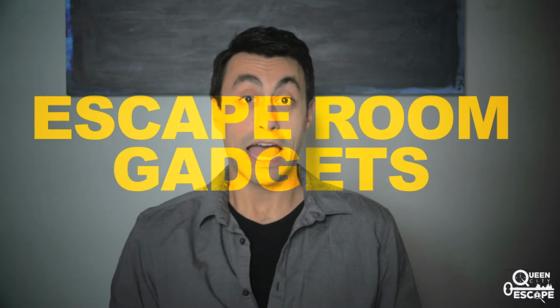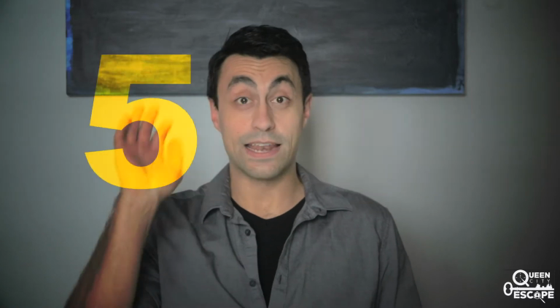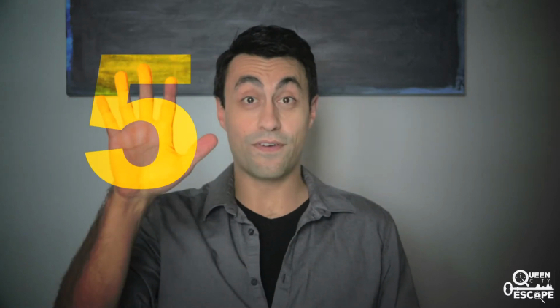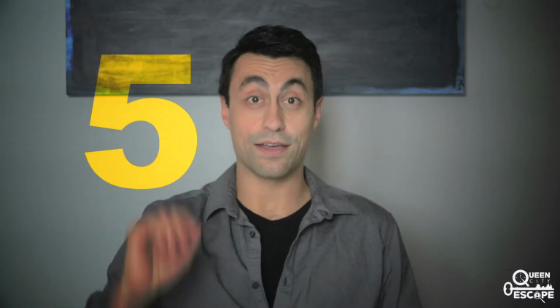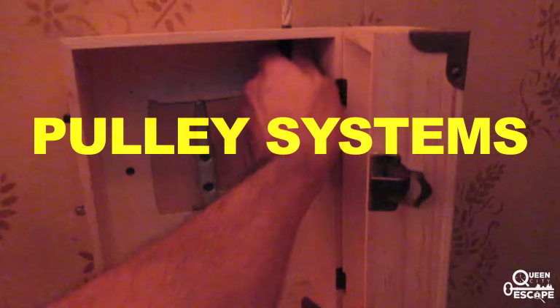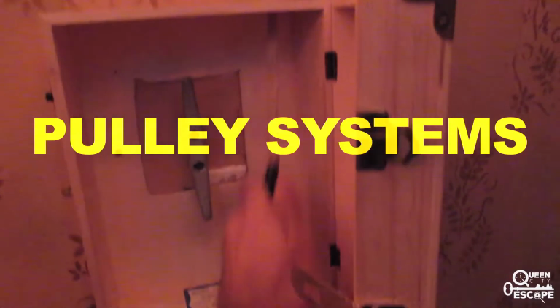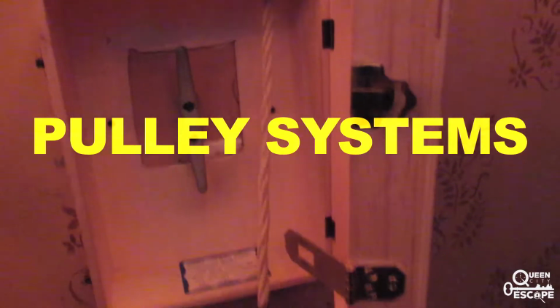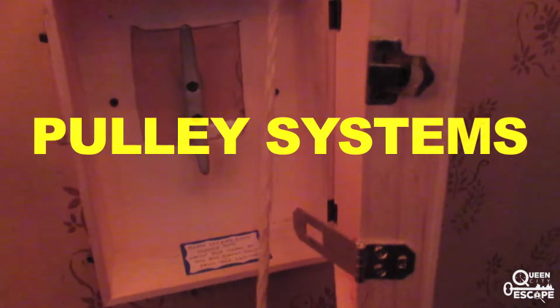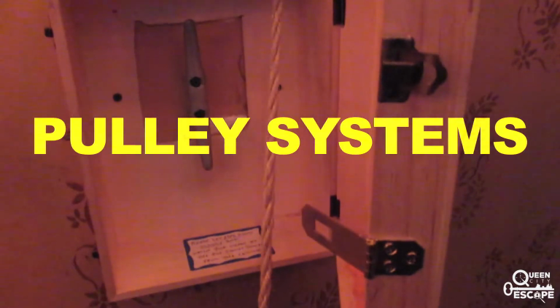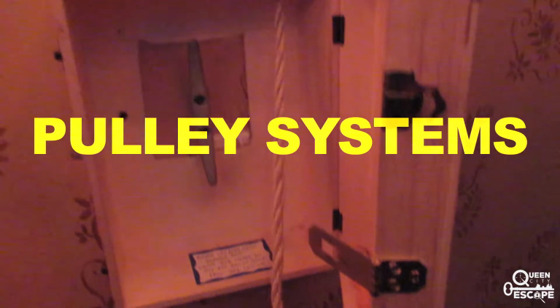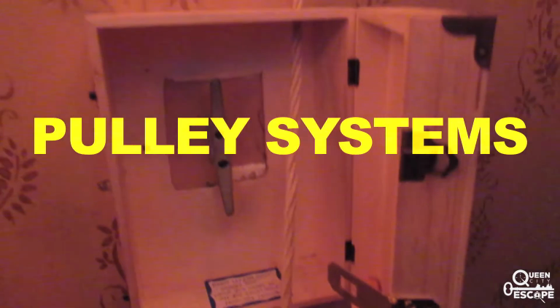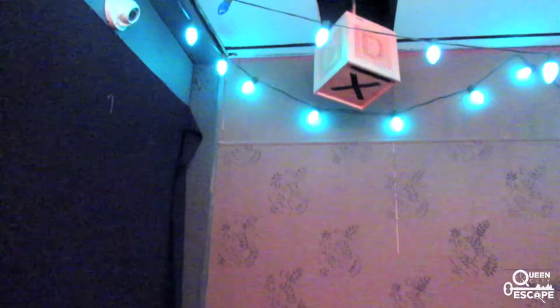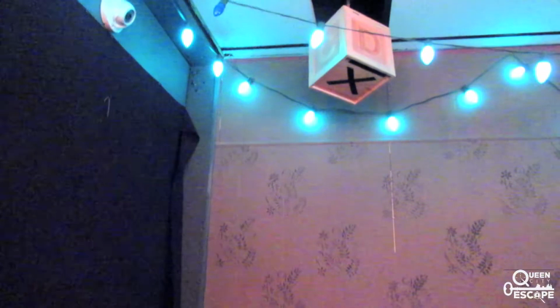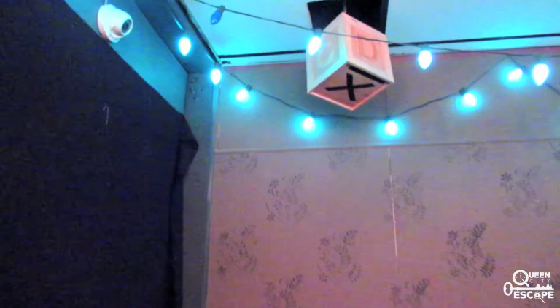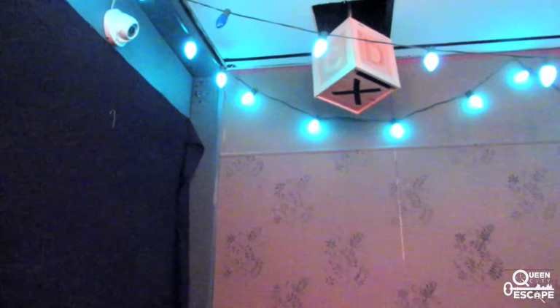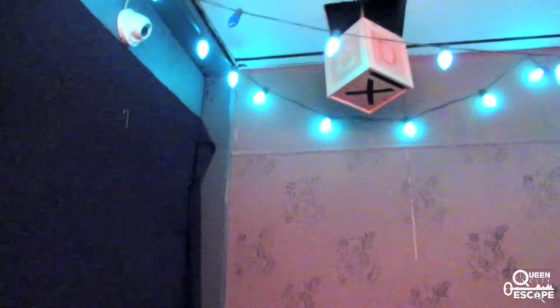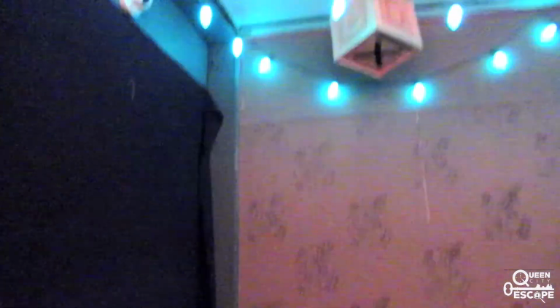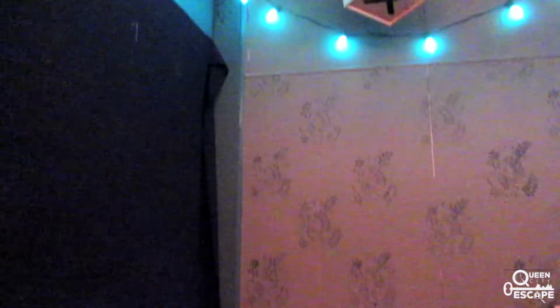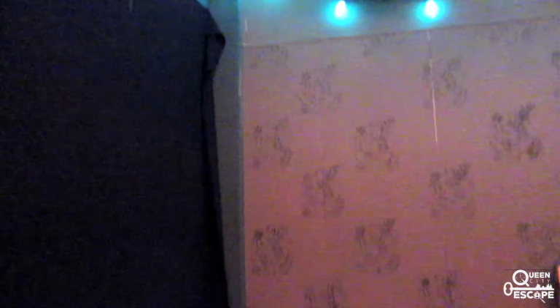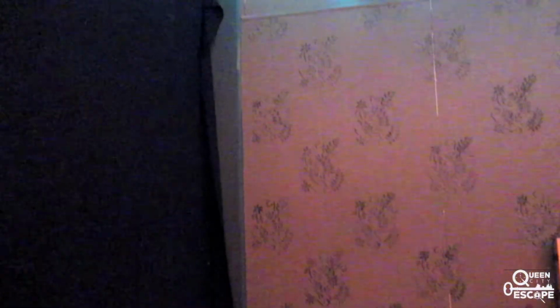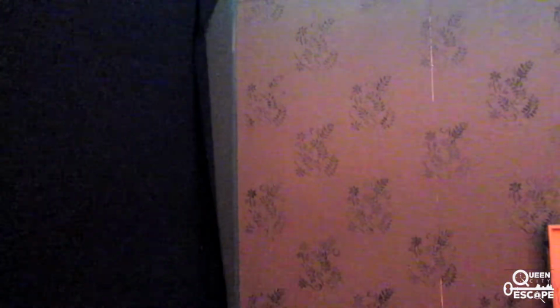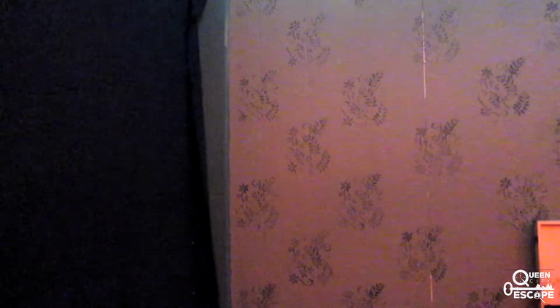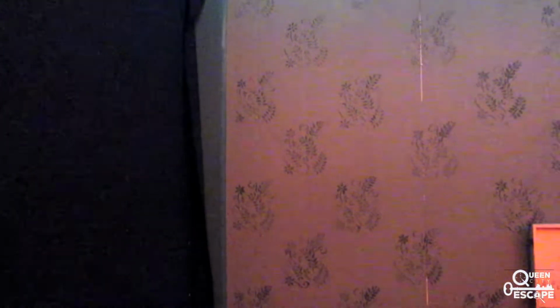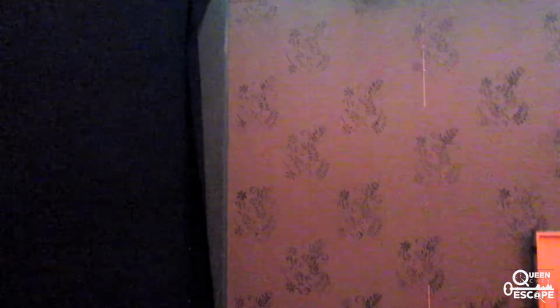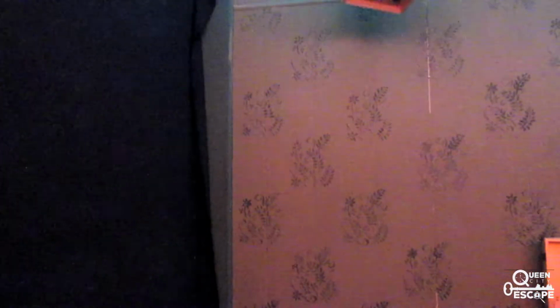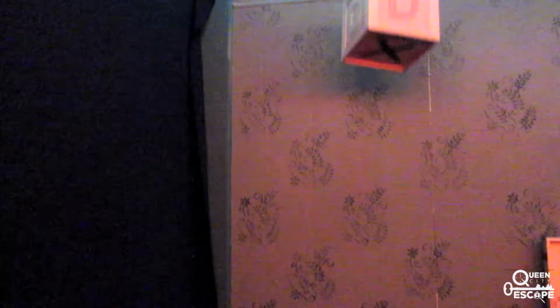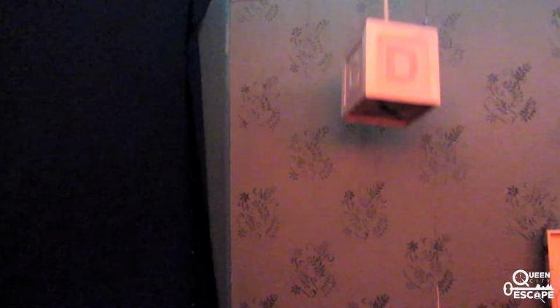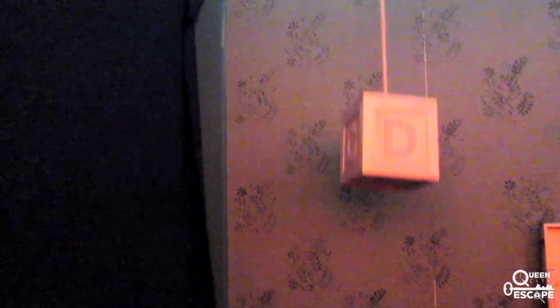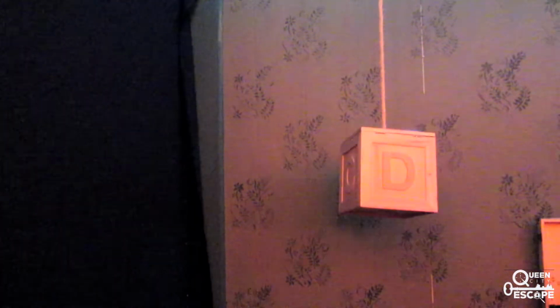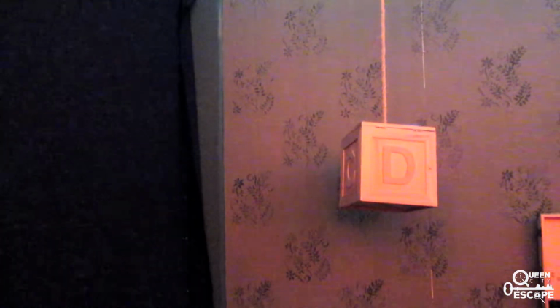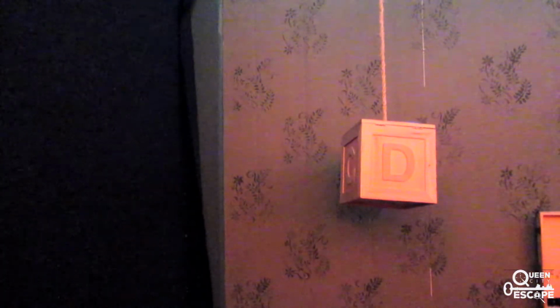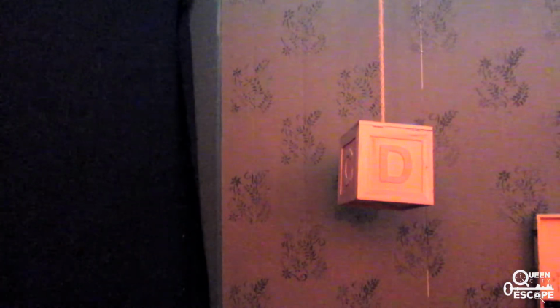Number five: pulley systems. Sometimes things might be just out of reach and they need your help to come back down.